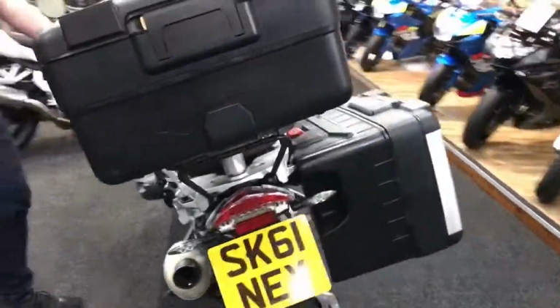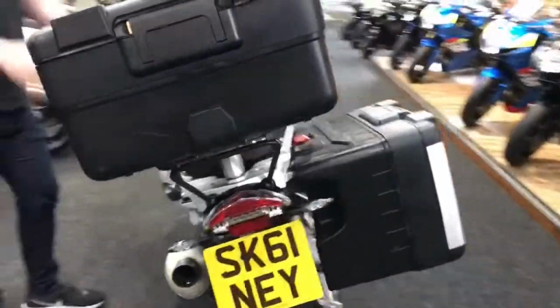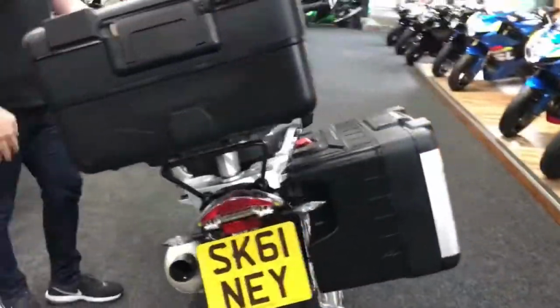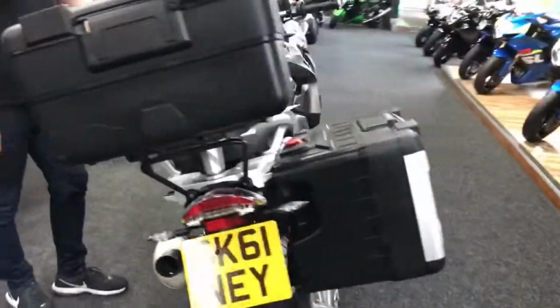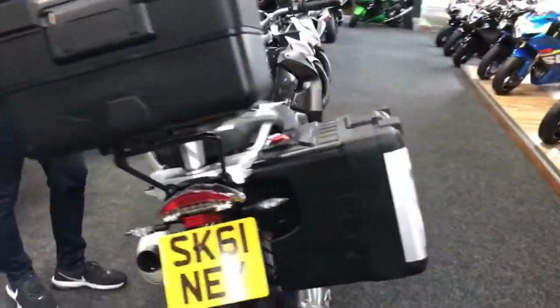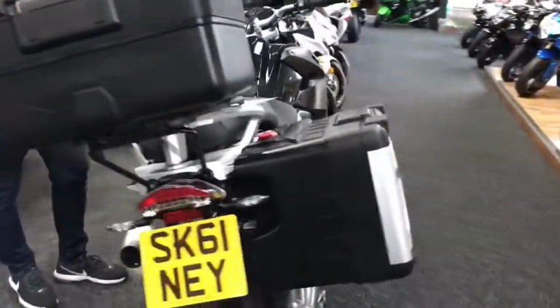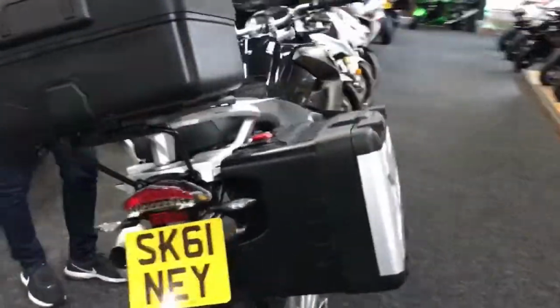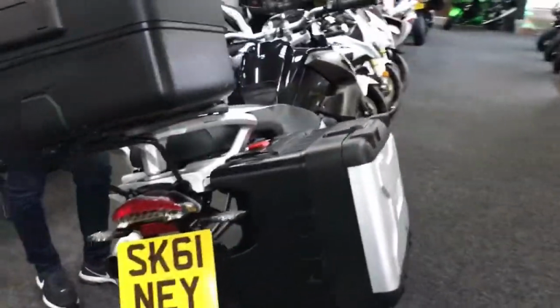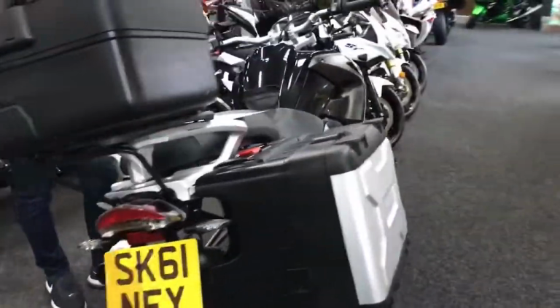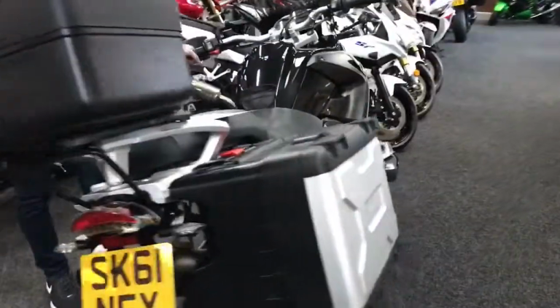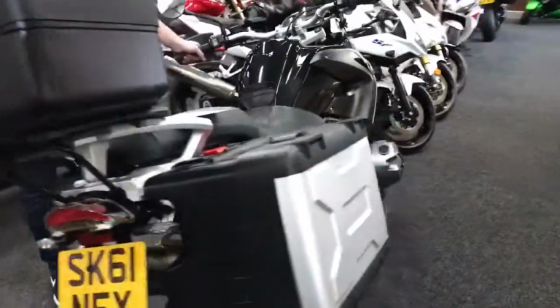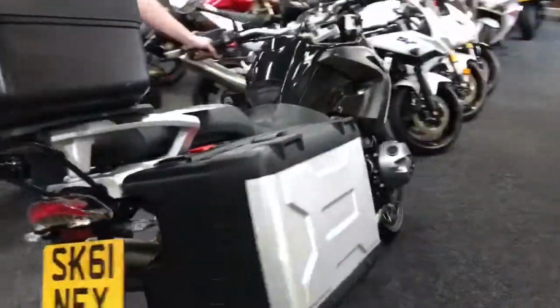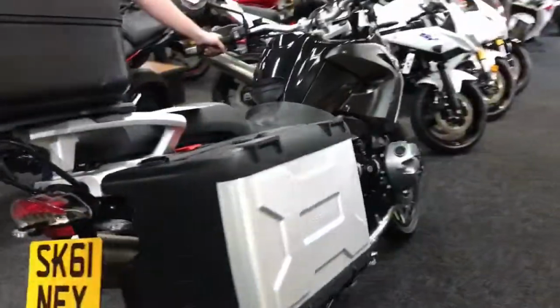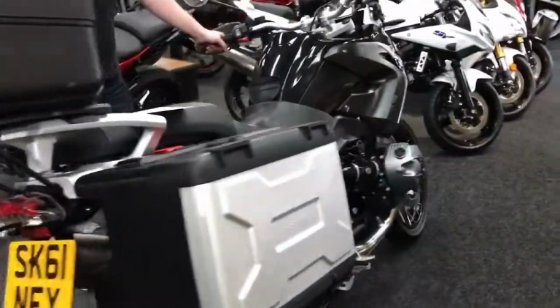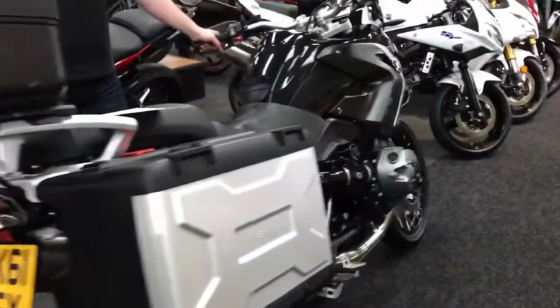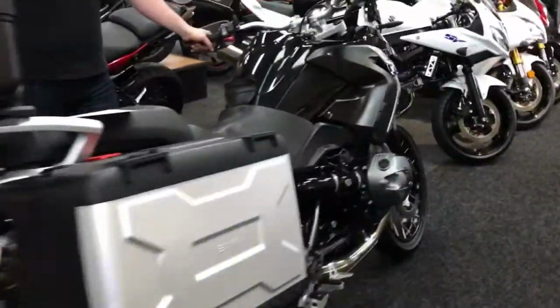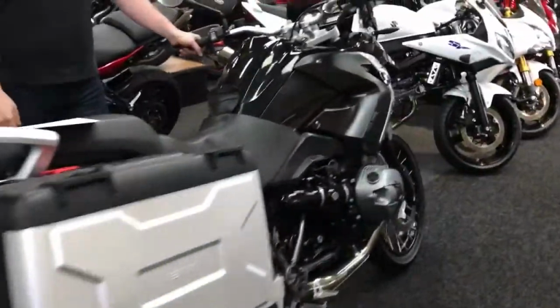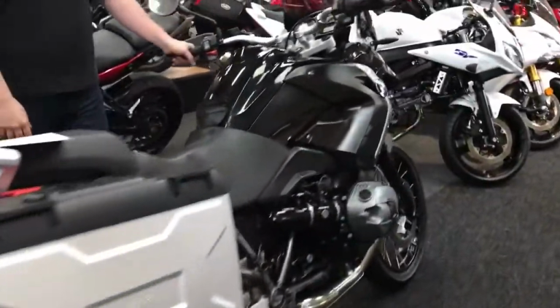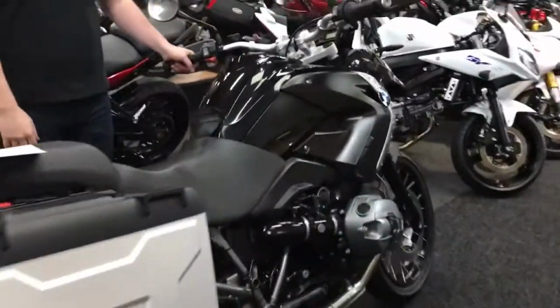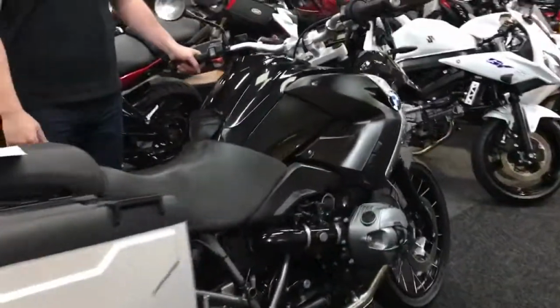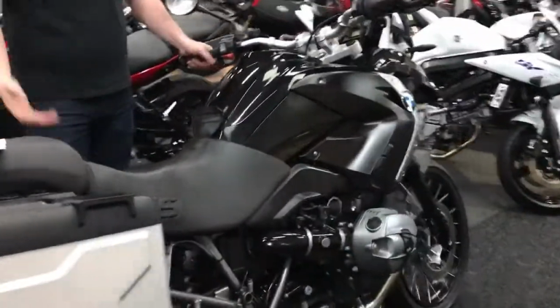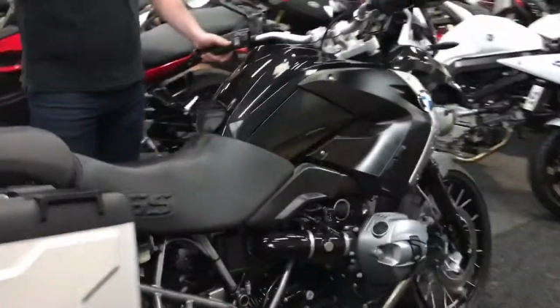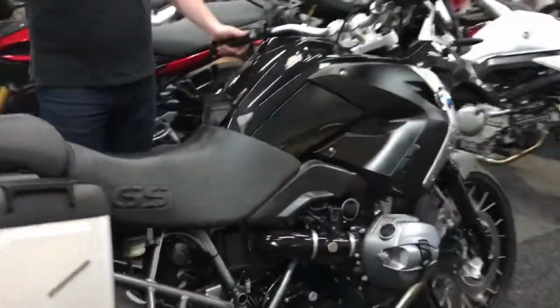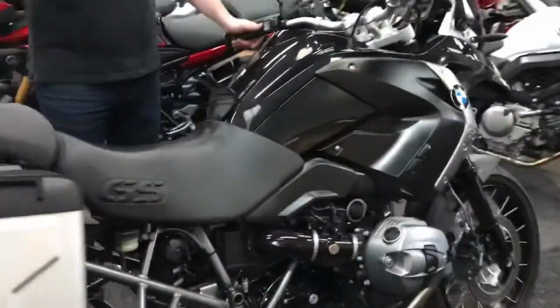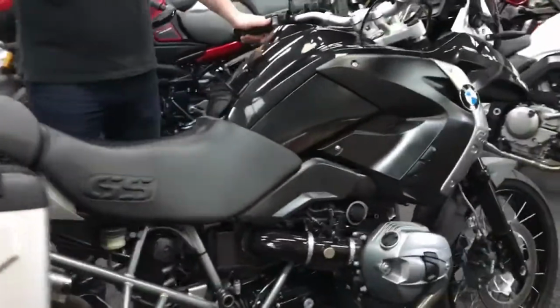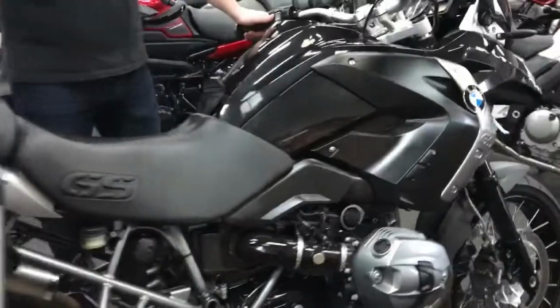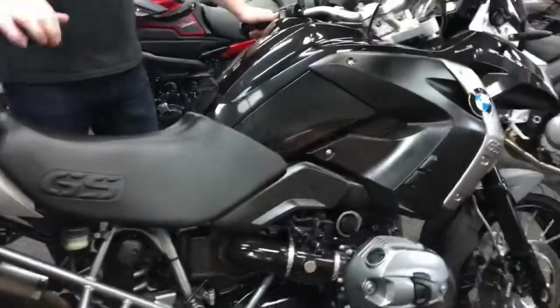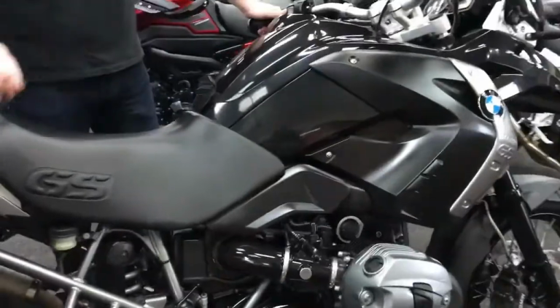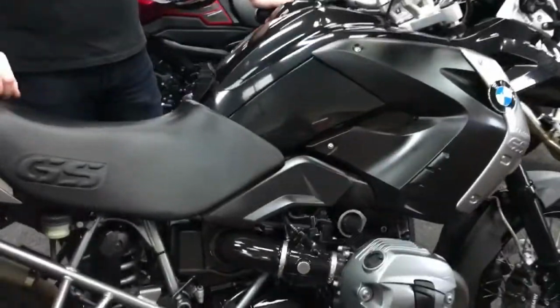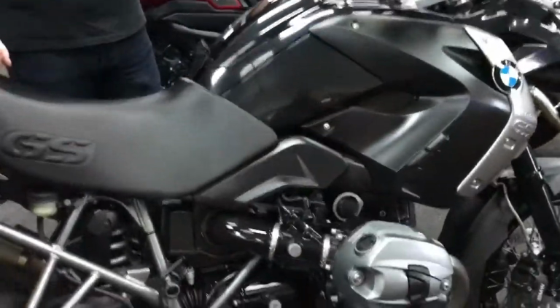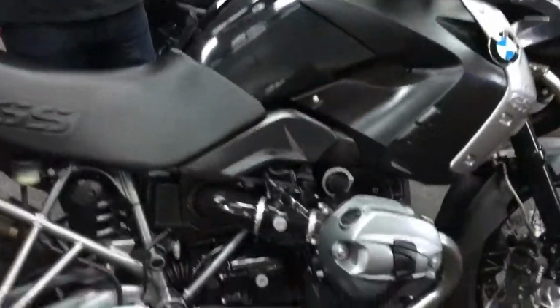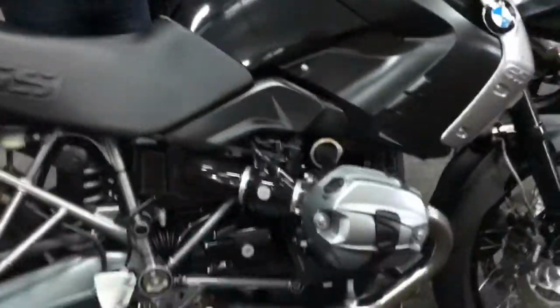Off road, on road, touring, or just going down to the chip shop — anything. These are a fabulous bike.